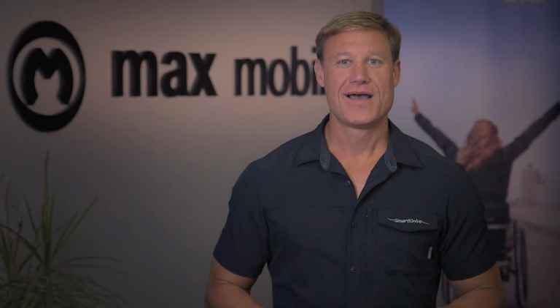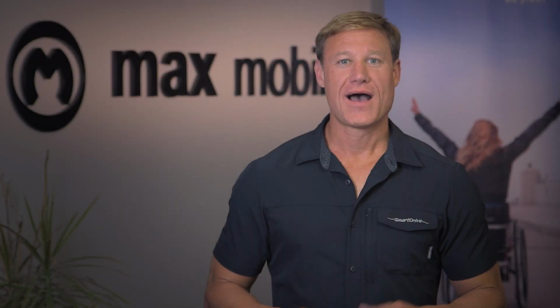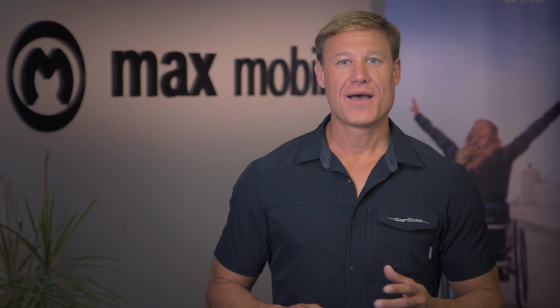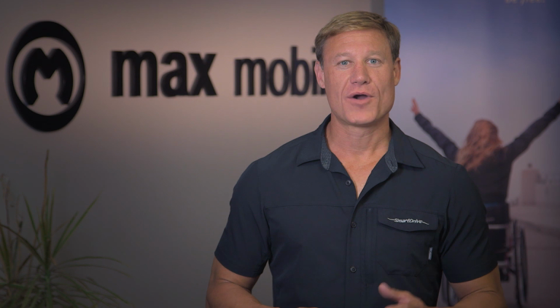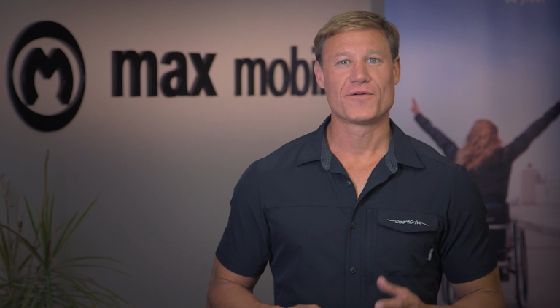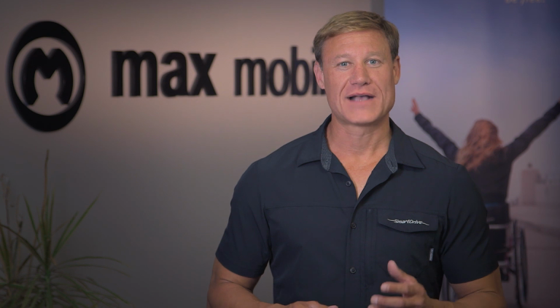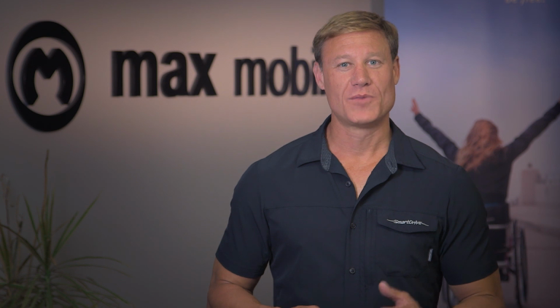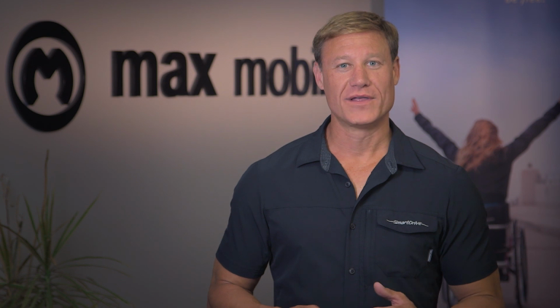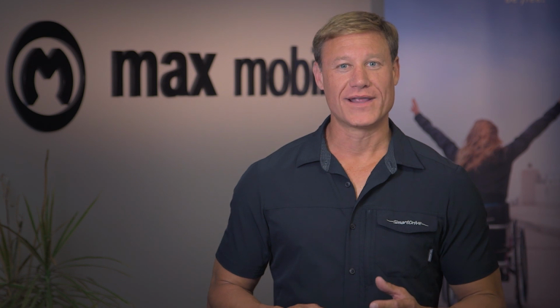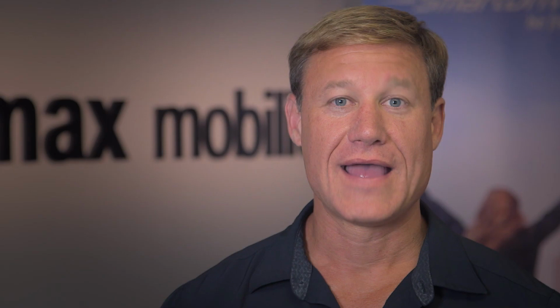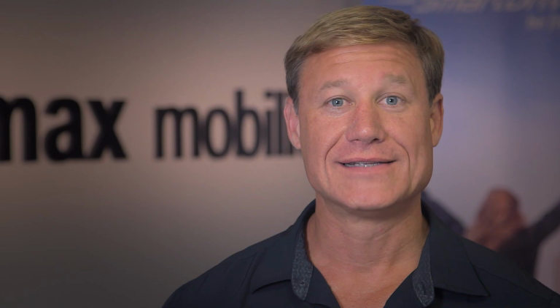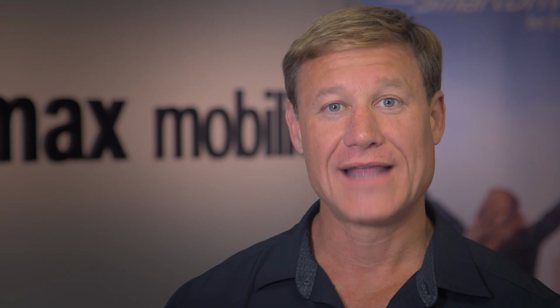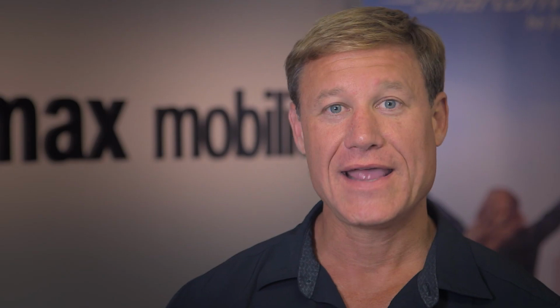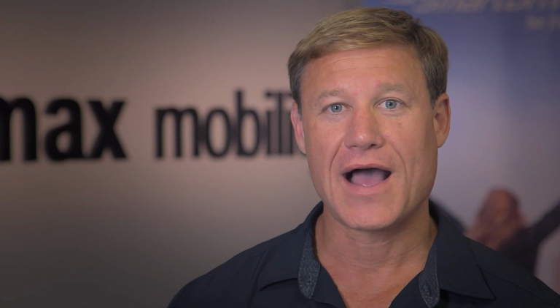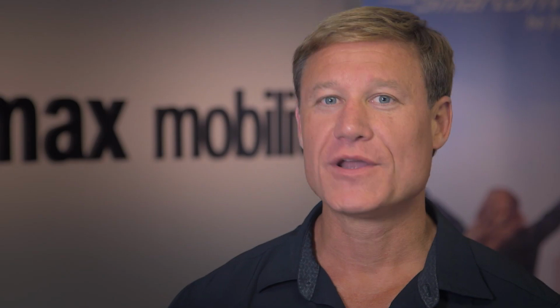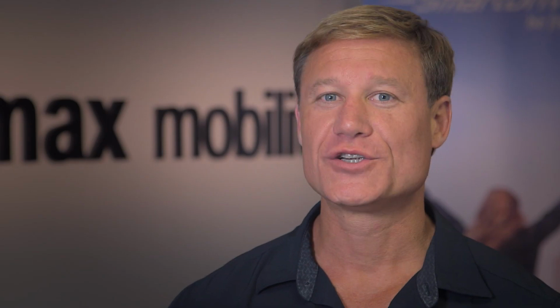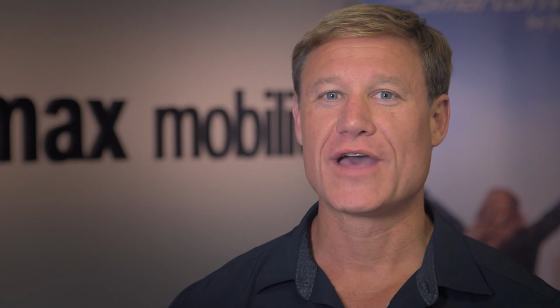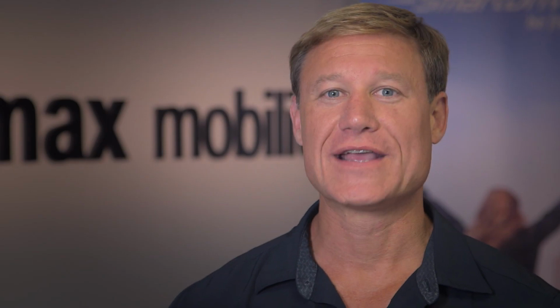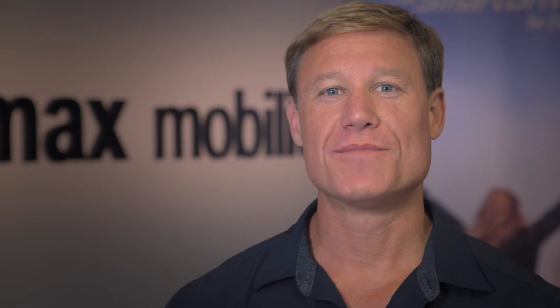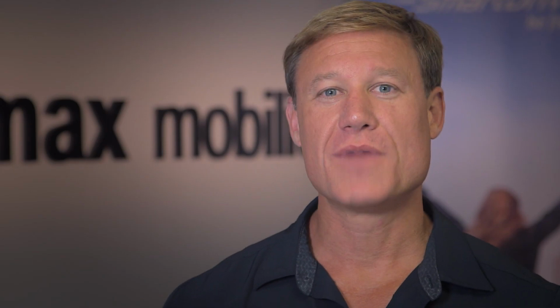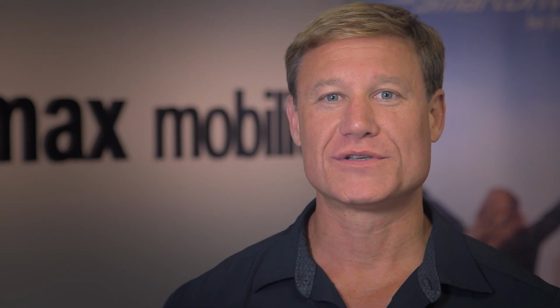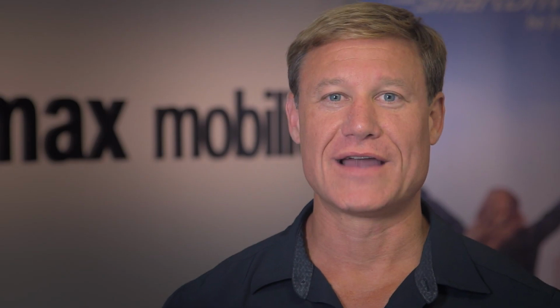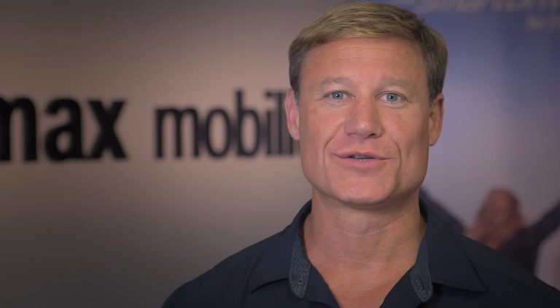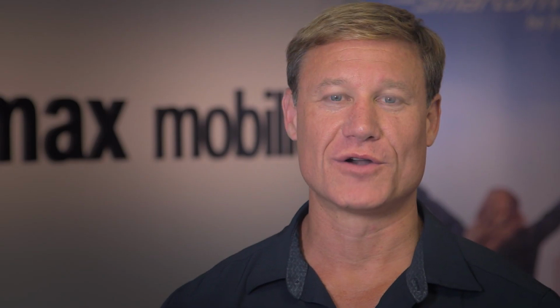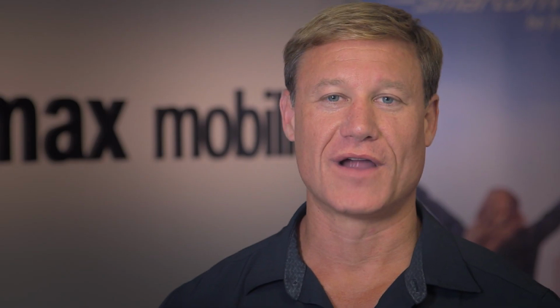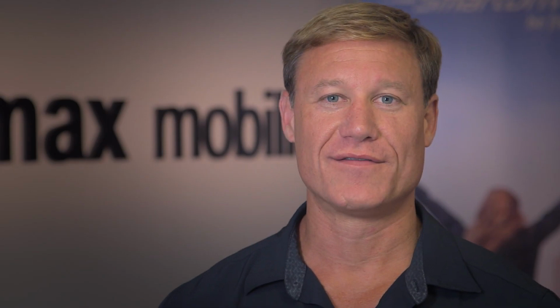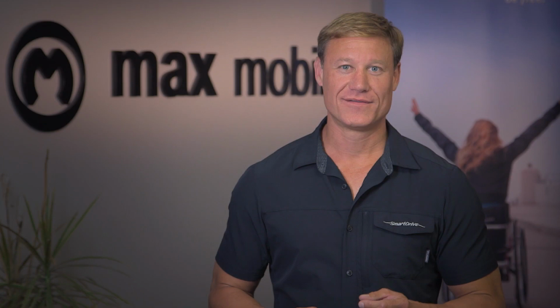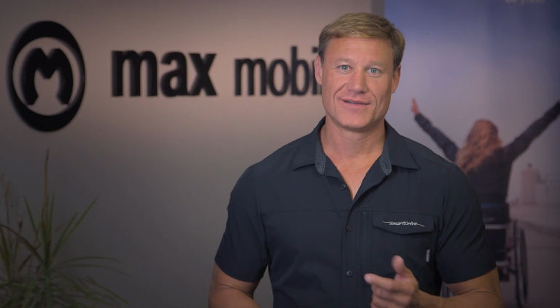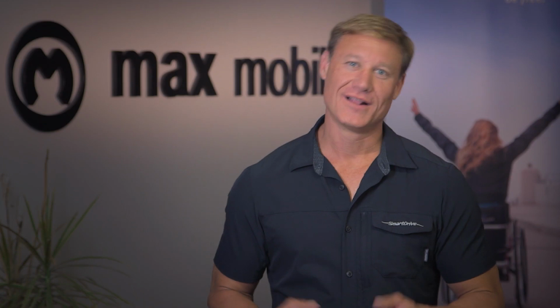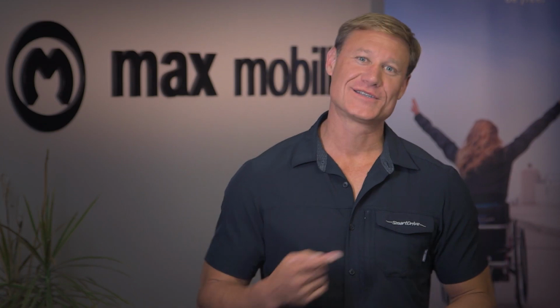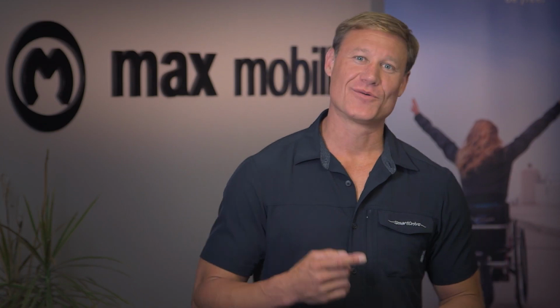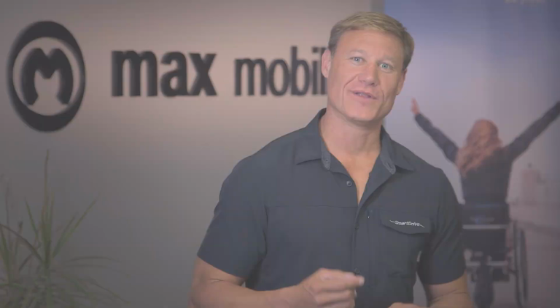Hi, I'm Mark from Max Mobility and today I'm going to show you how to get the most out of your SmartDrive. Let's get rolling.